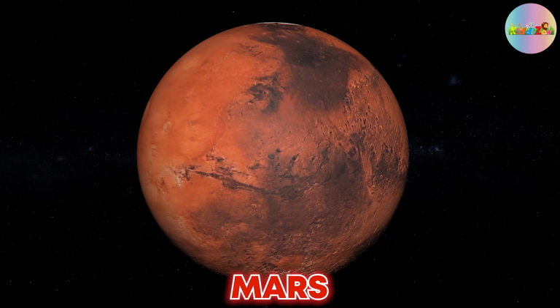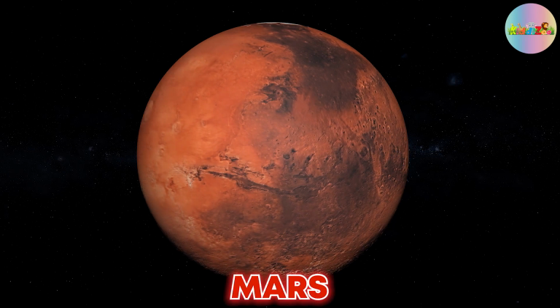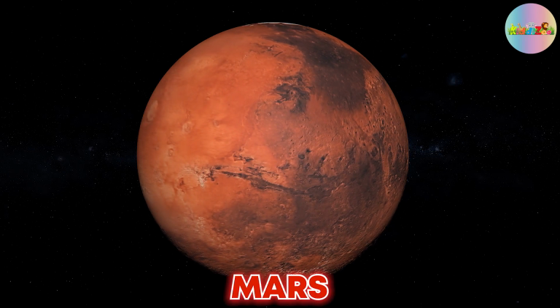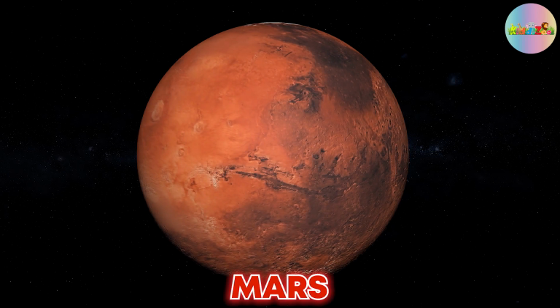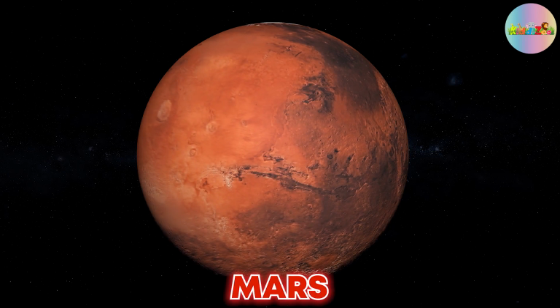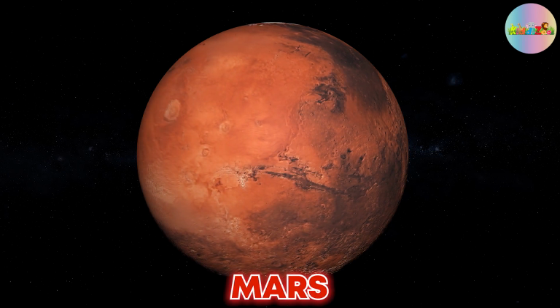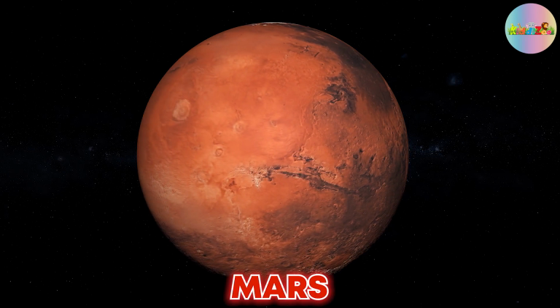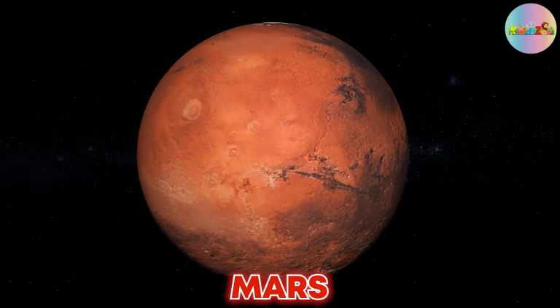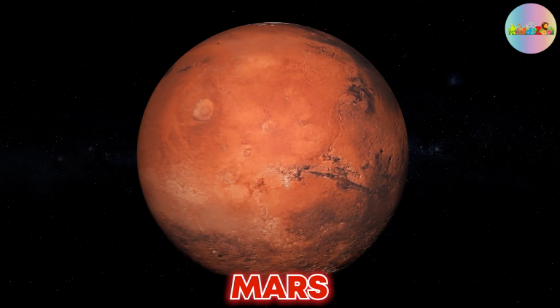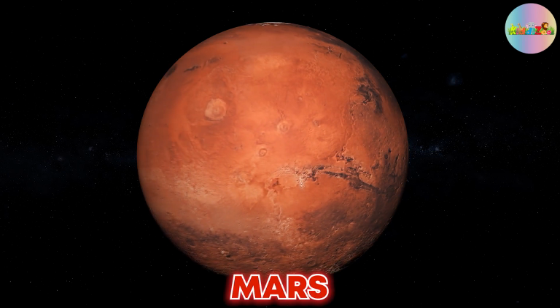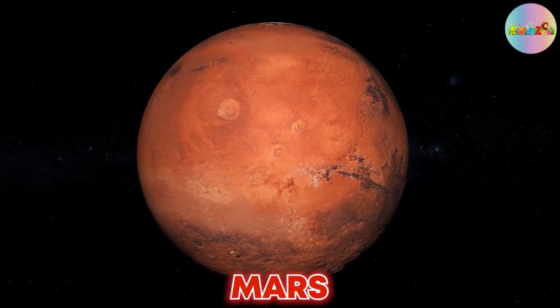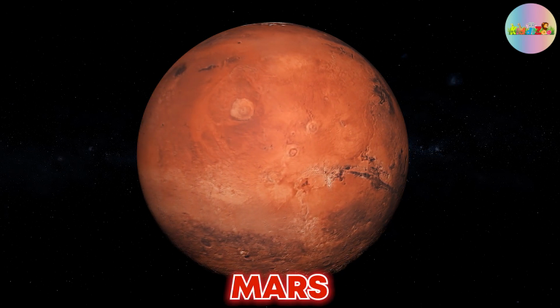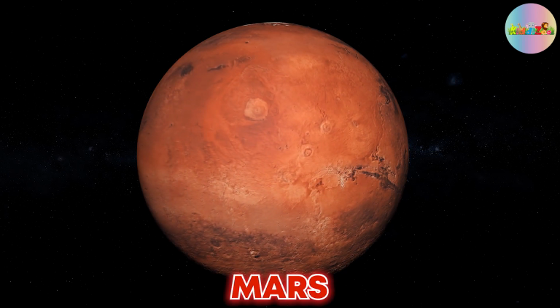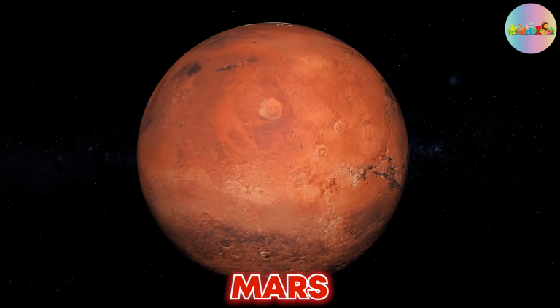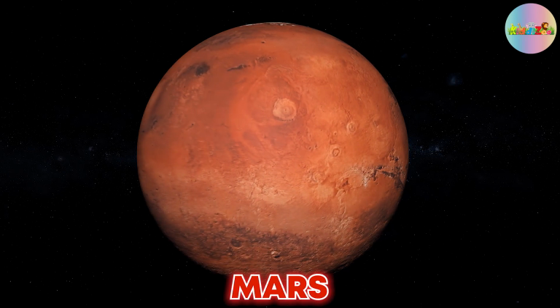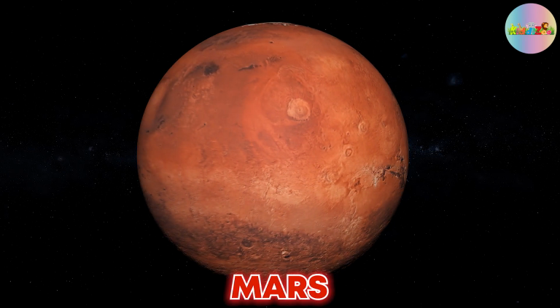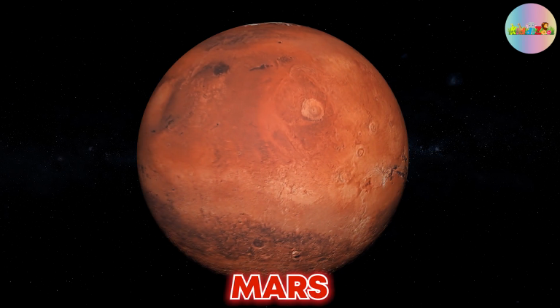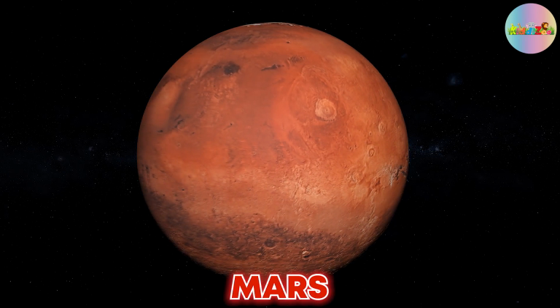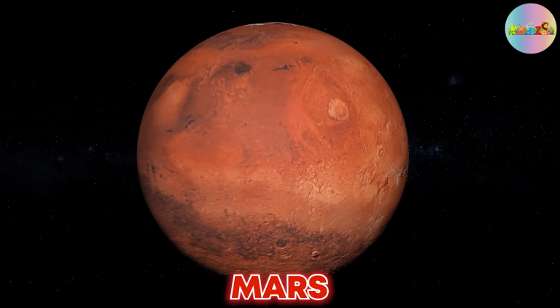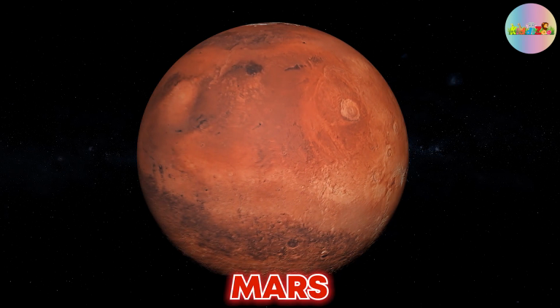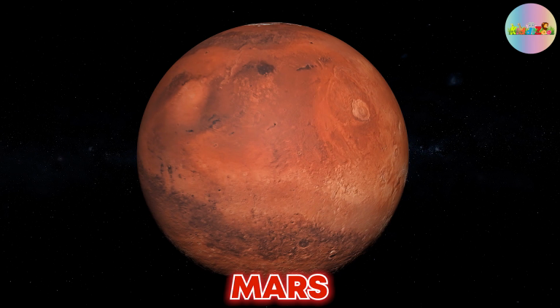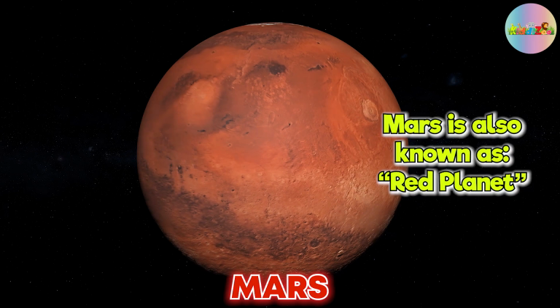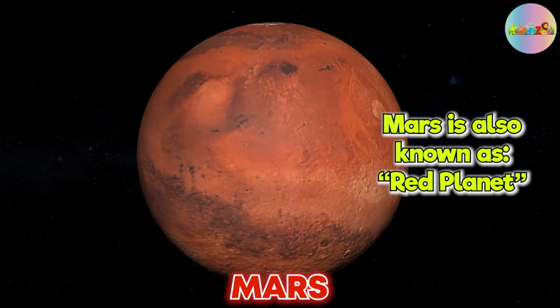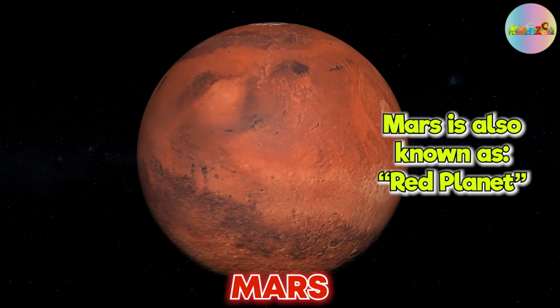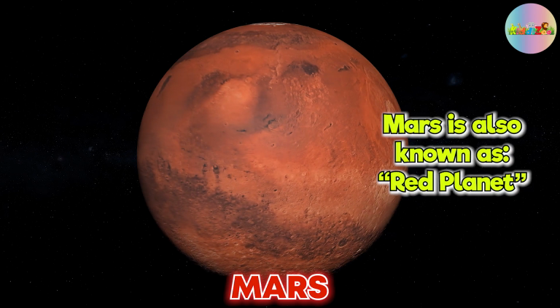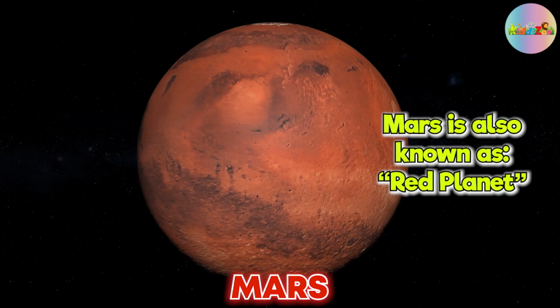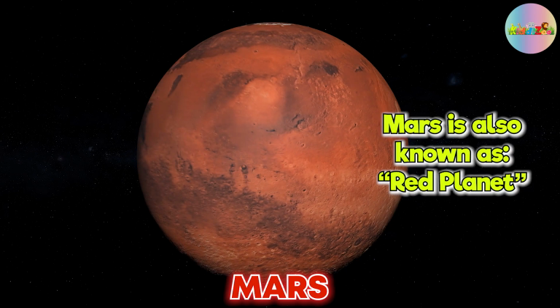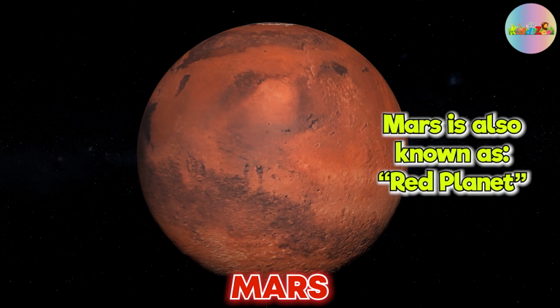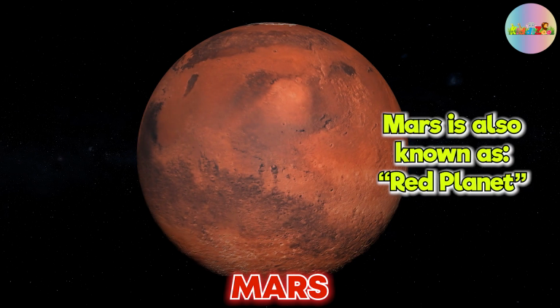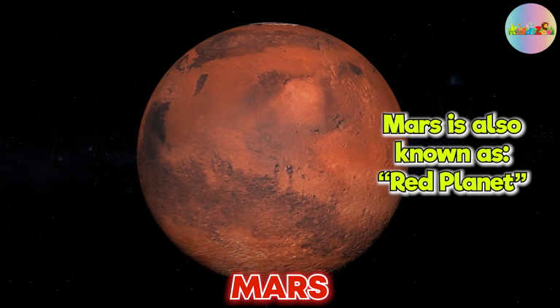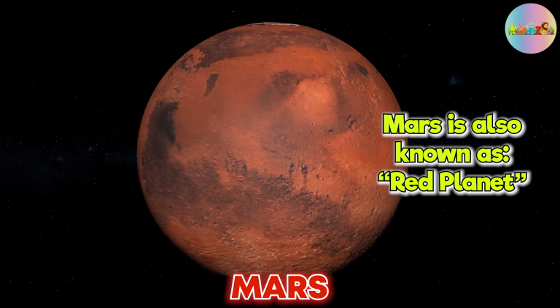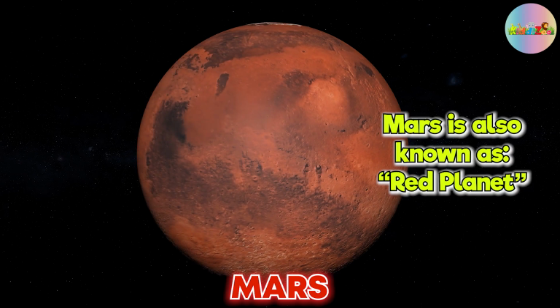Mars is the fourth planet from the Sun. Mars is also known as the Red Planet.